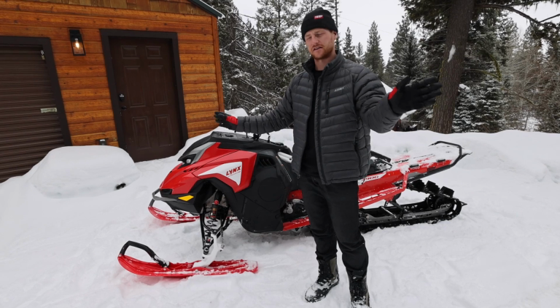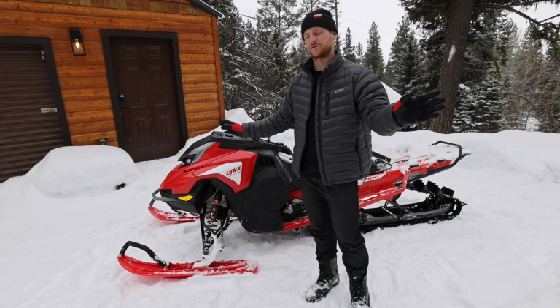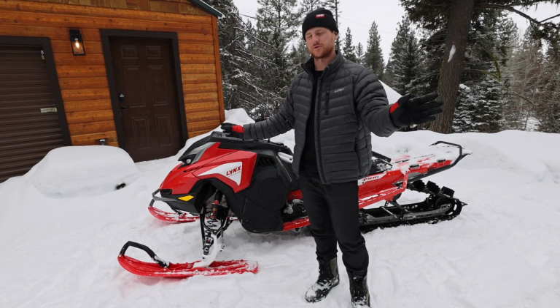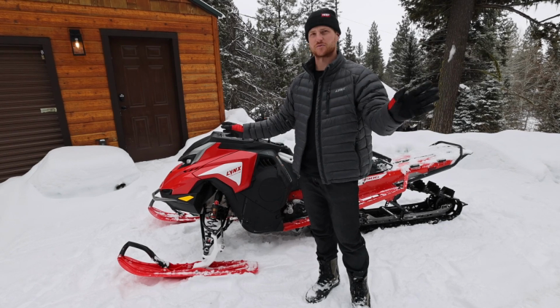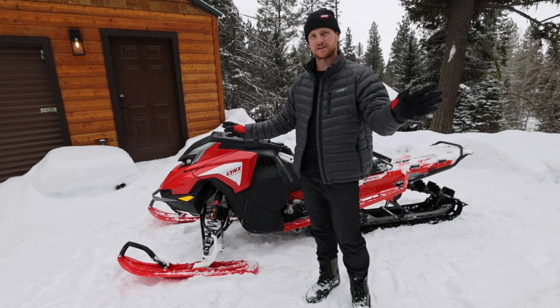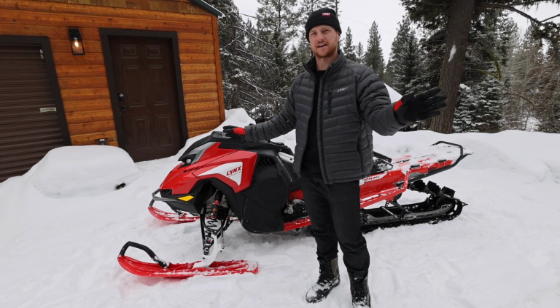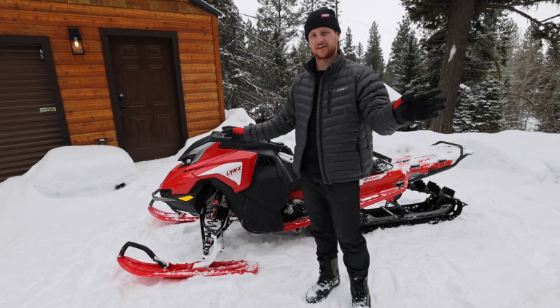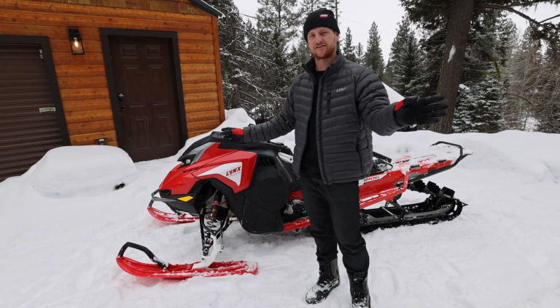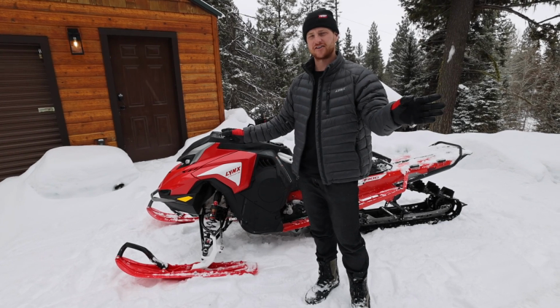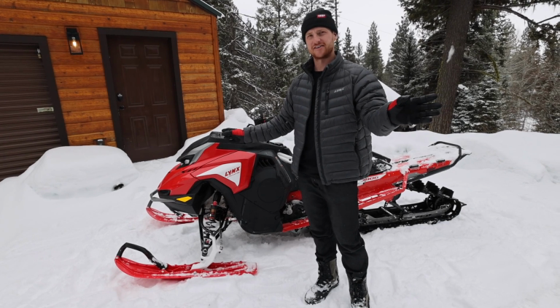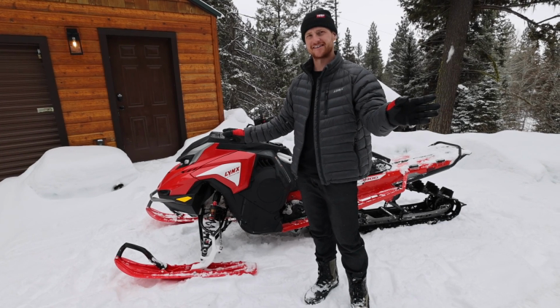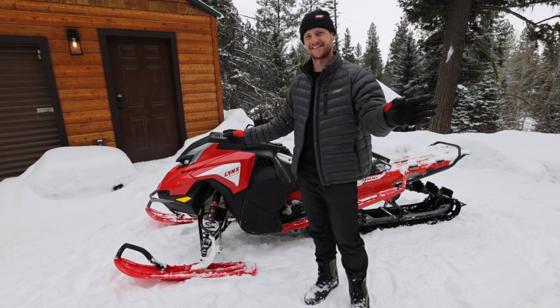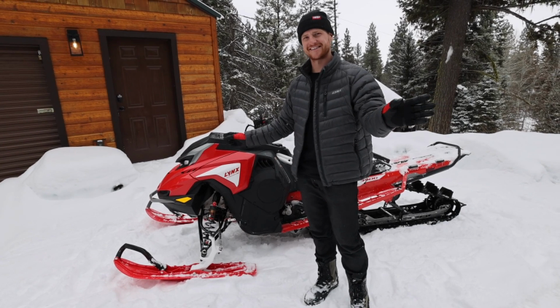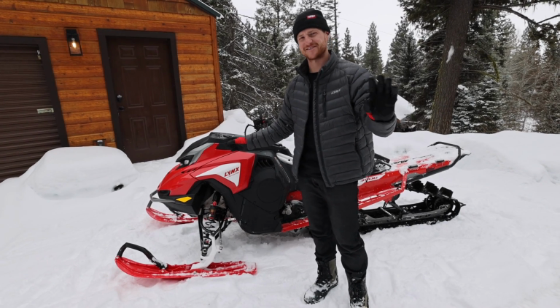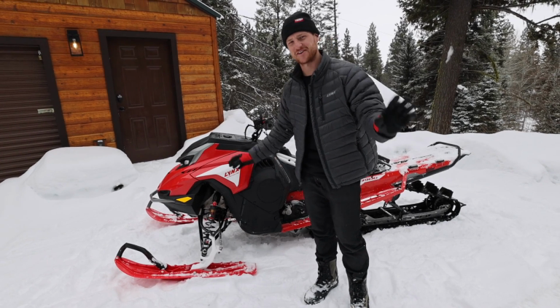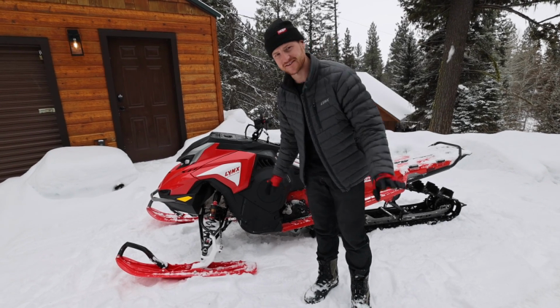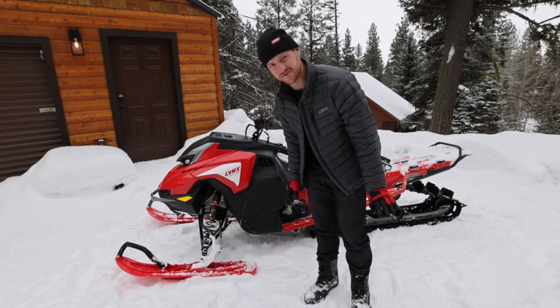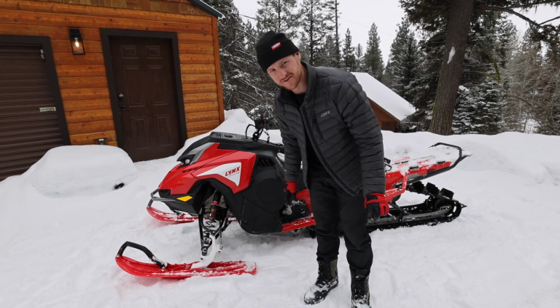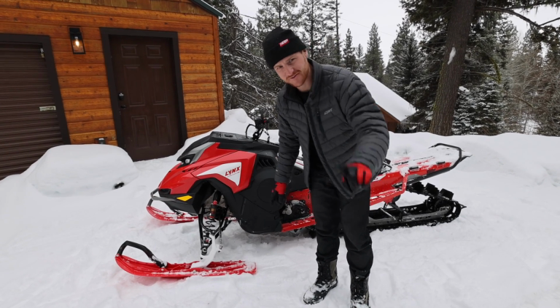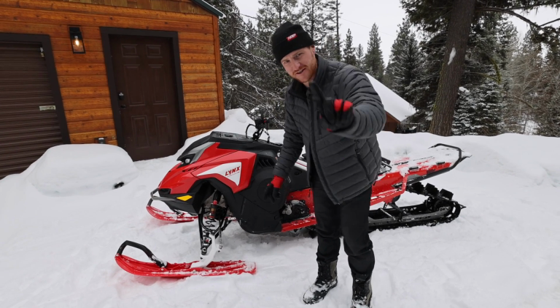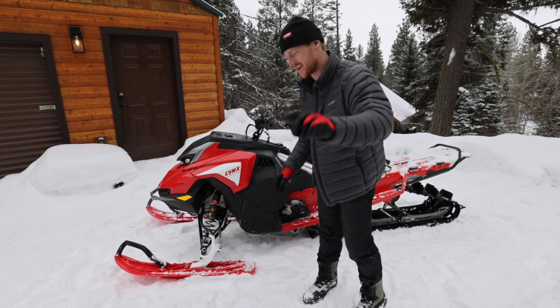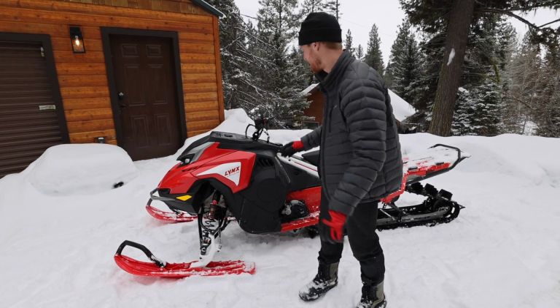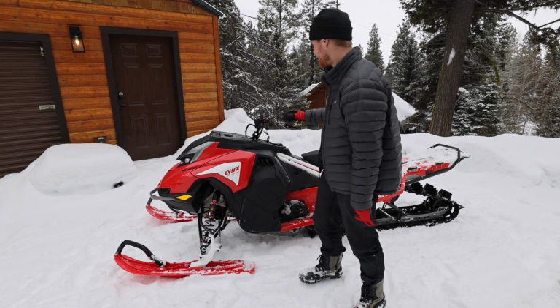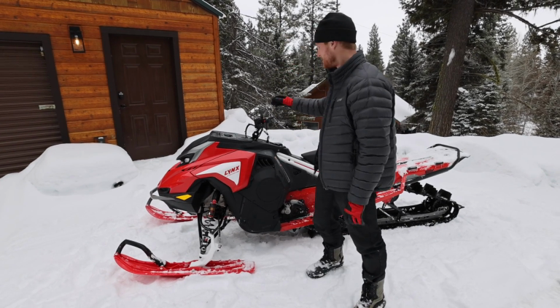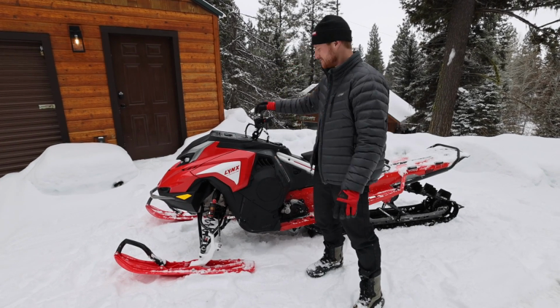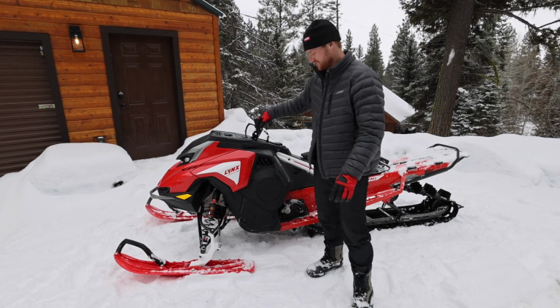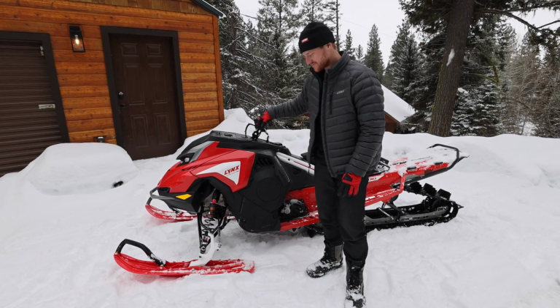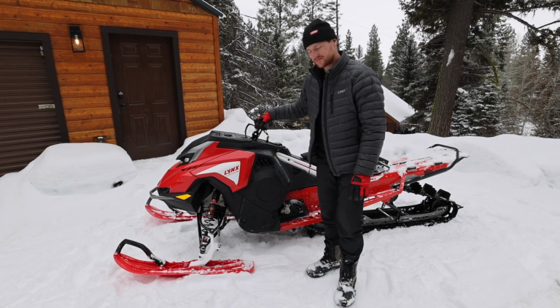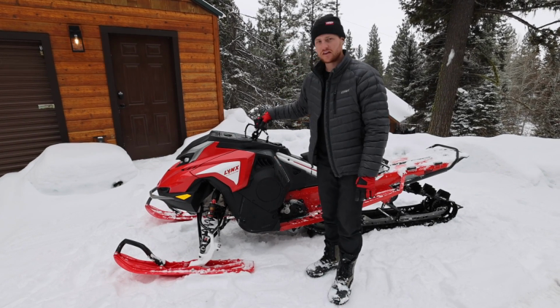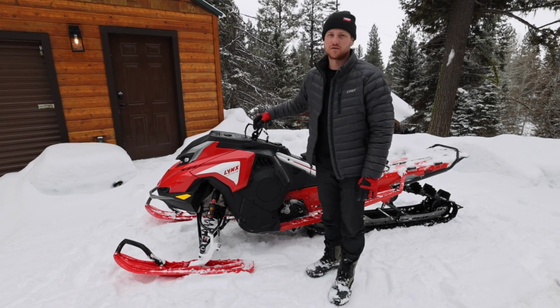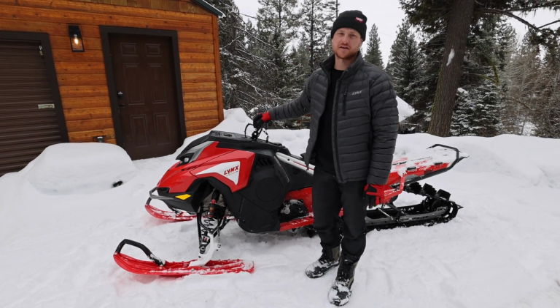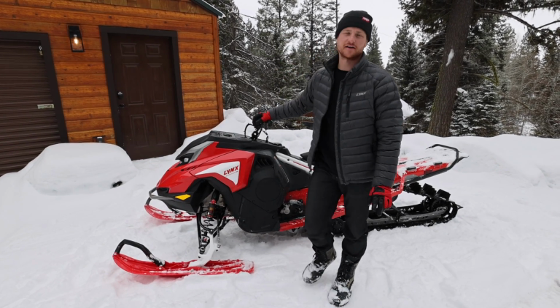We're doing this one take. Ready, Phil? It's going to be crazy. We're doing this in one take. What's up, guys?